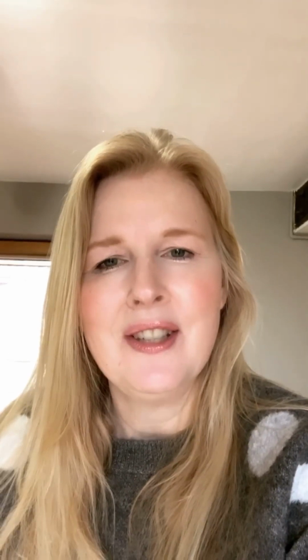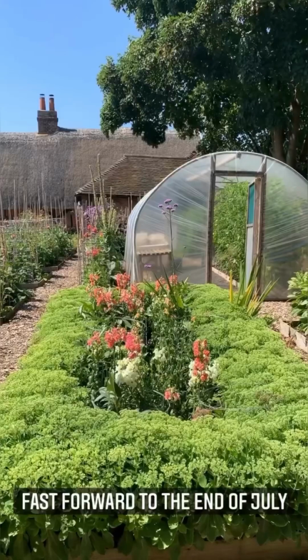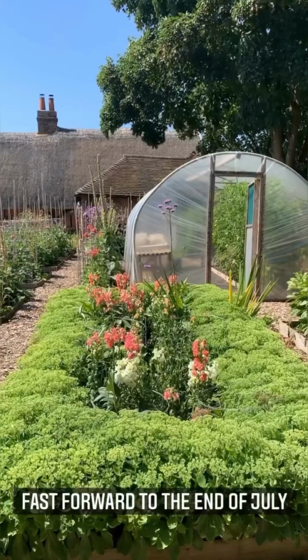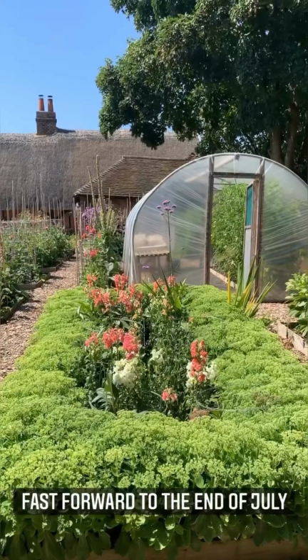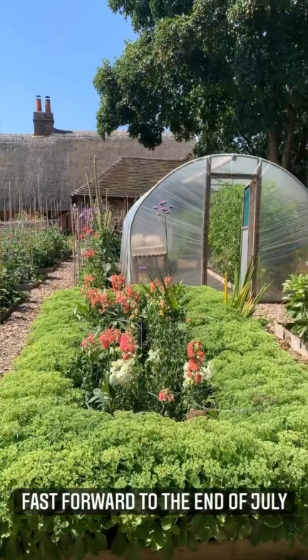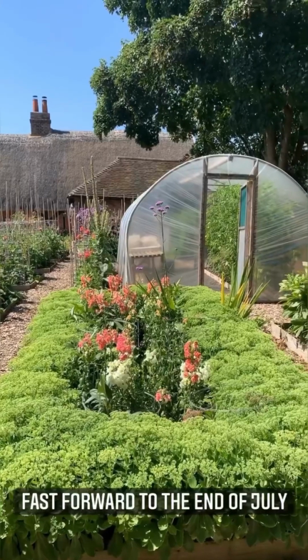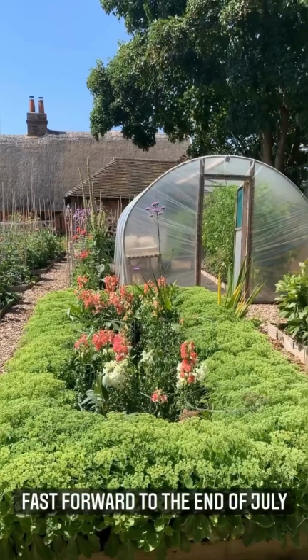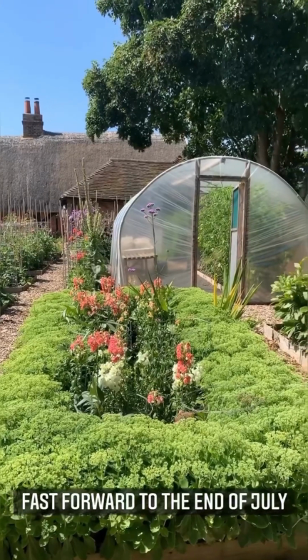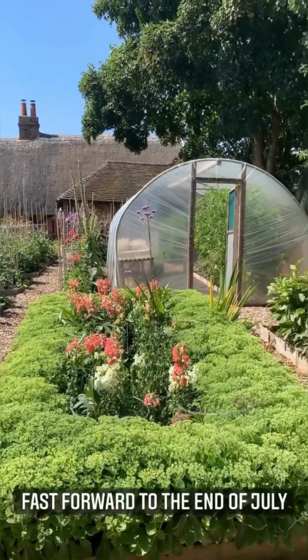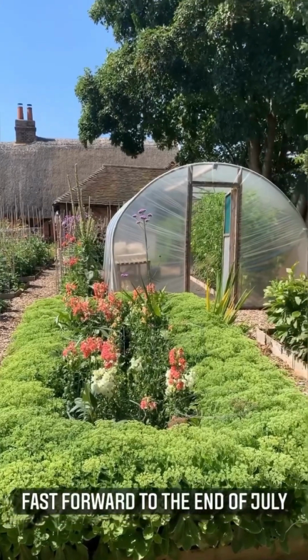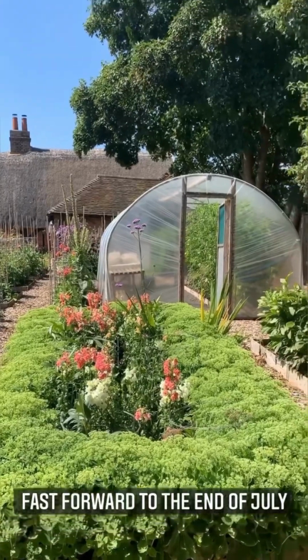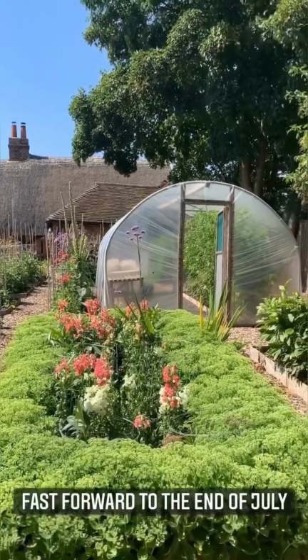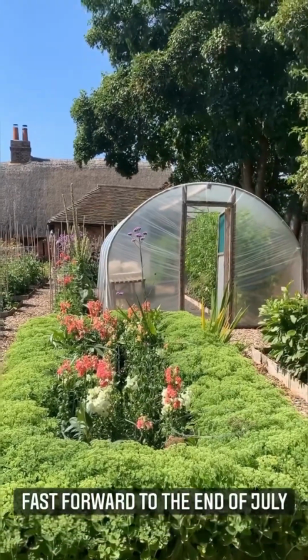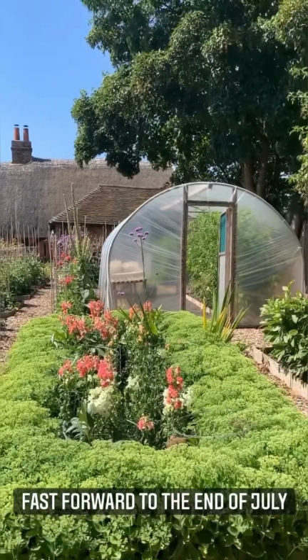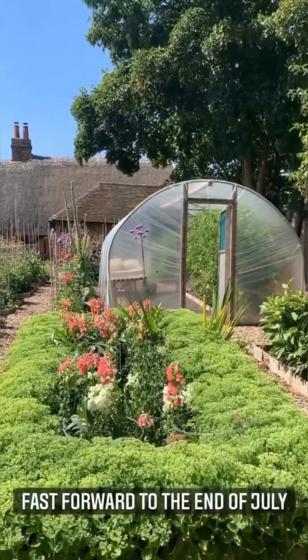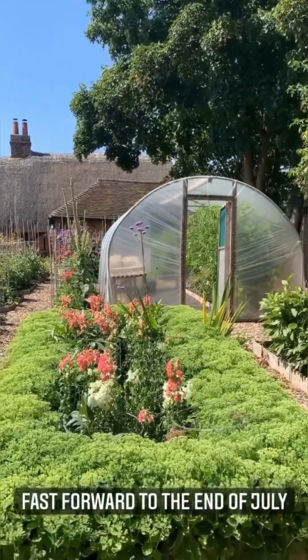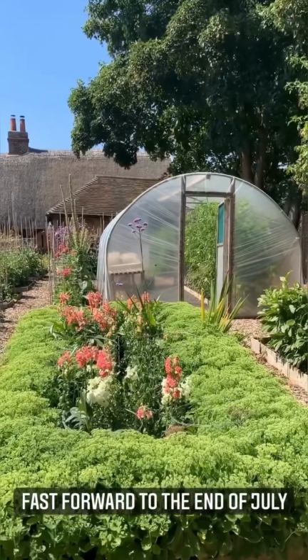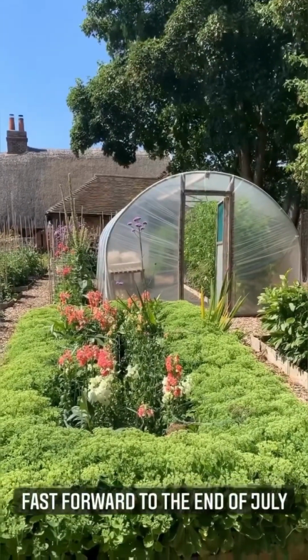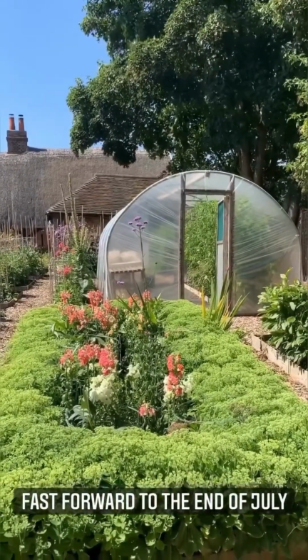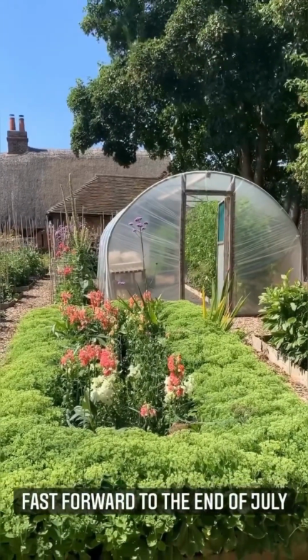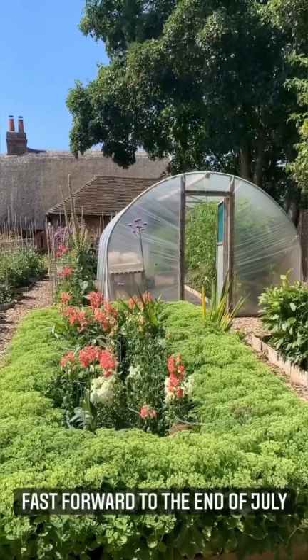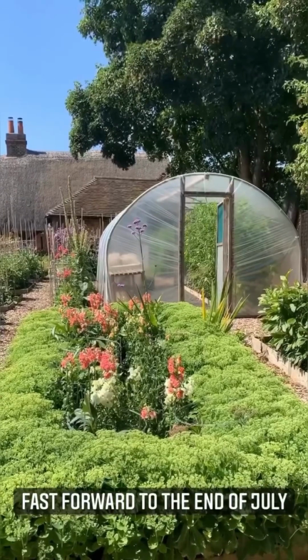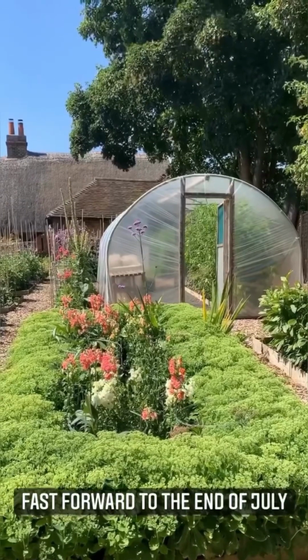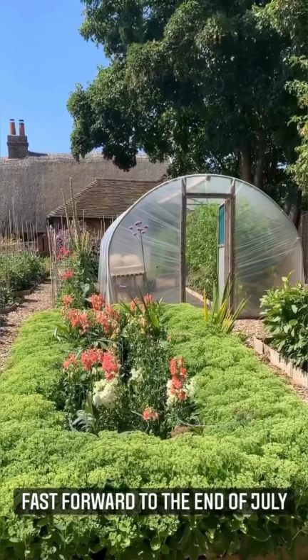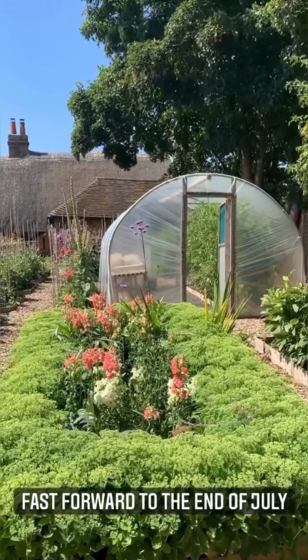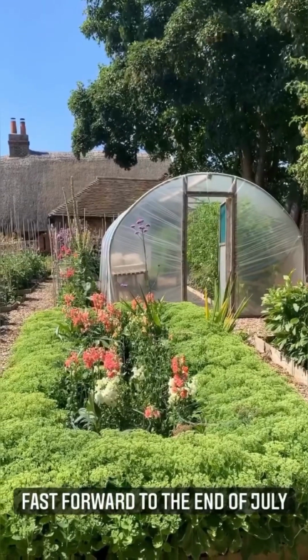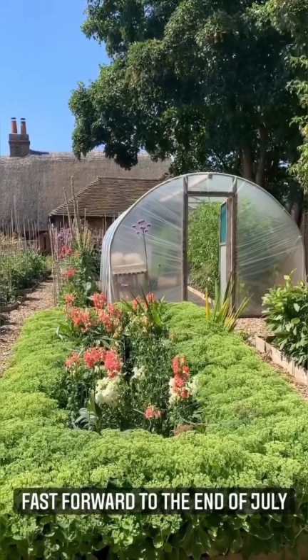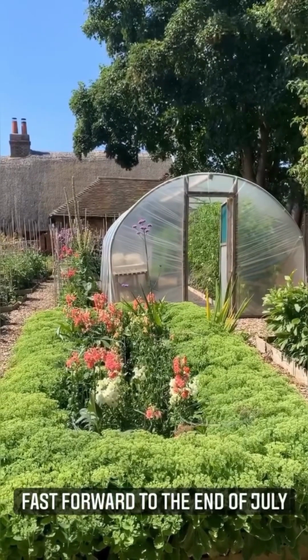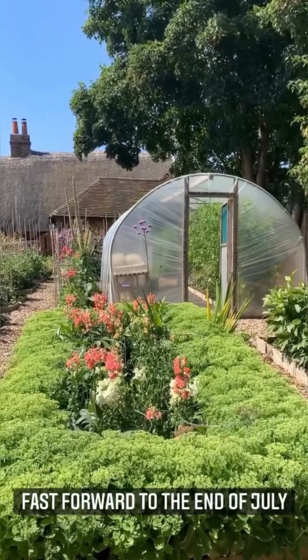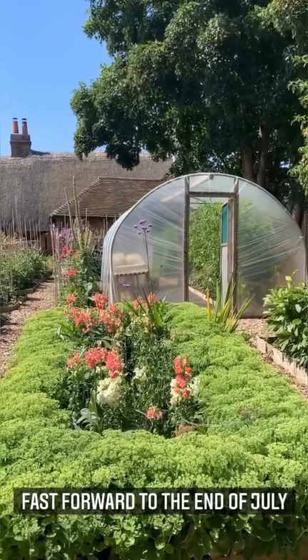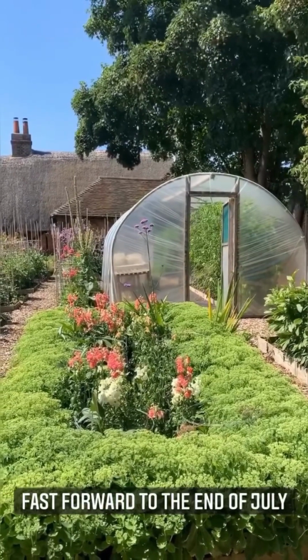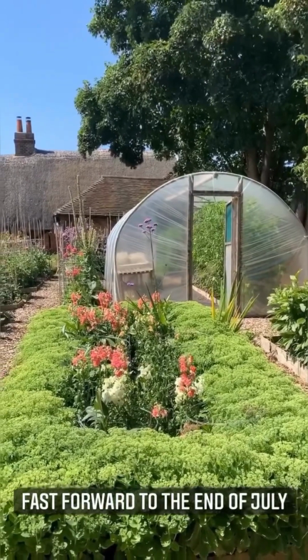Look at those tomatoes. Now we grow tomatoes in a polytunnel to protect them from blight spores.